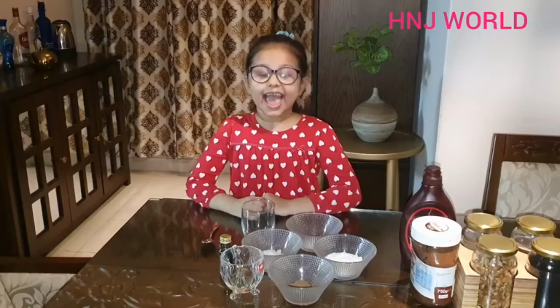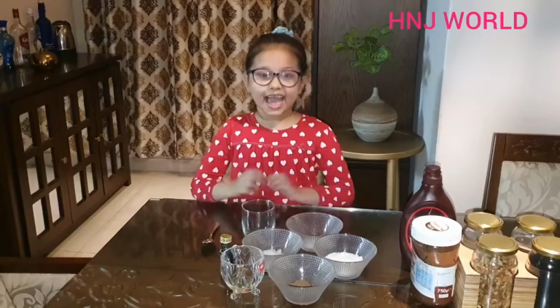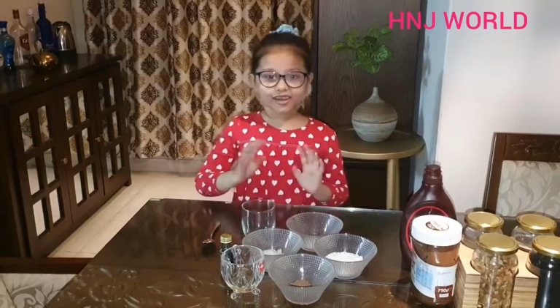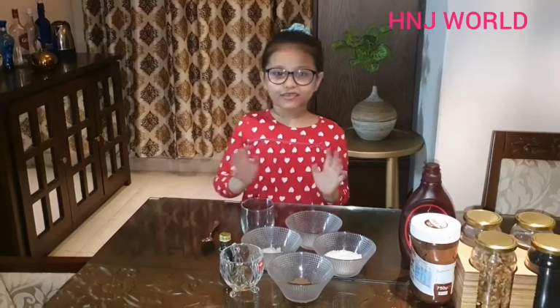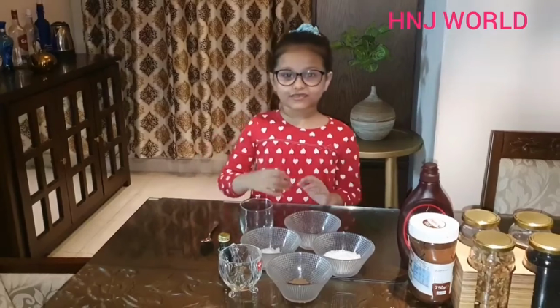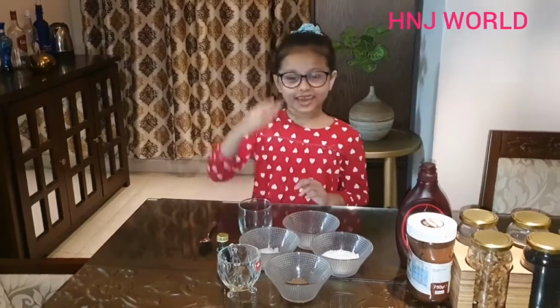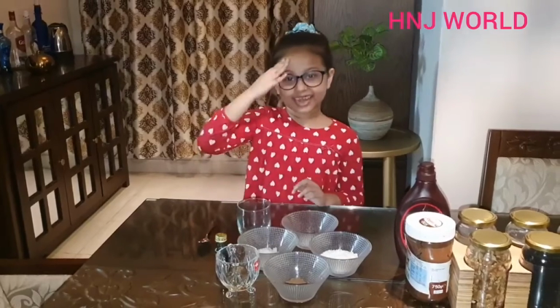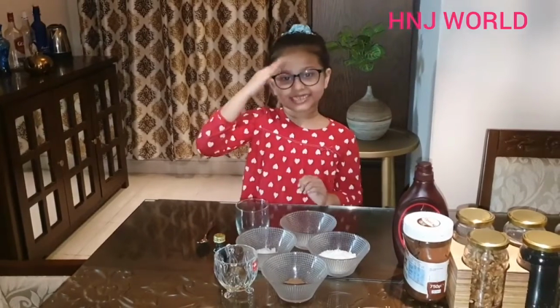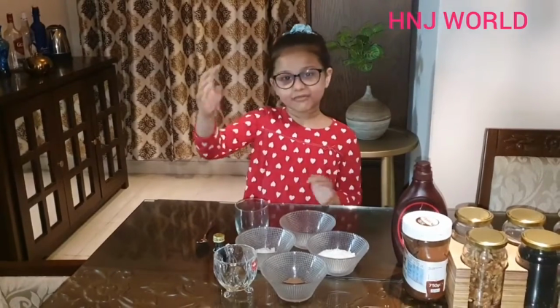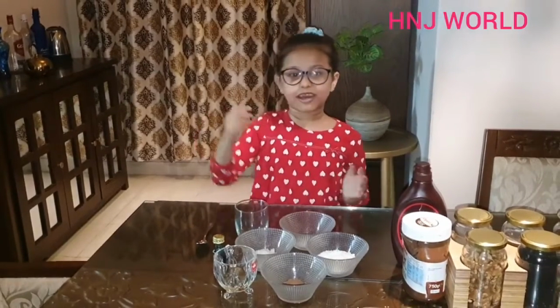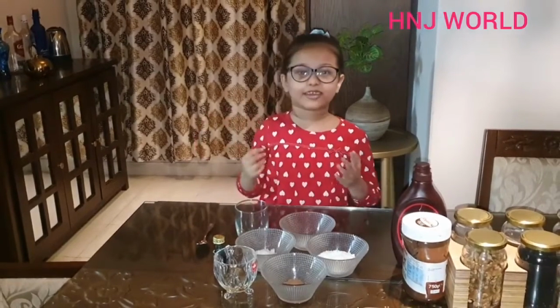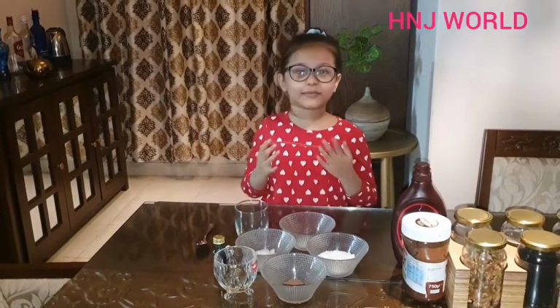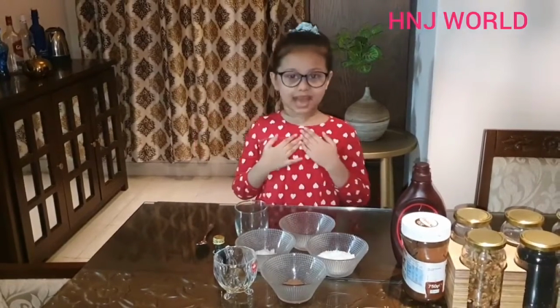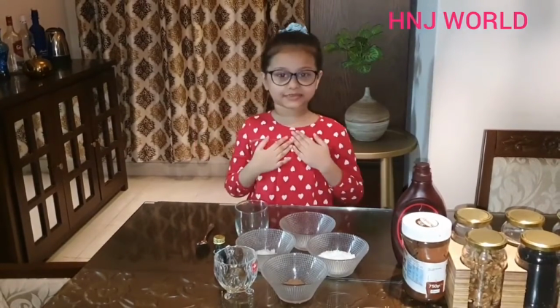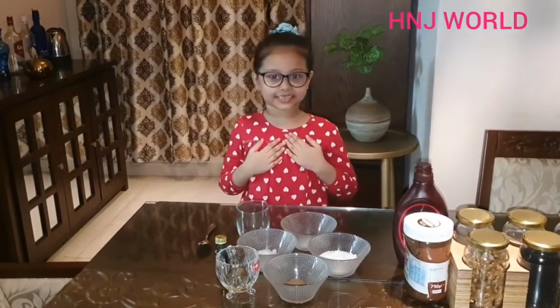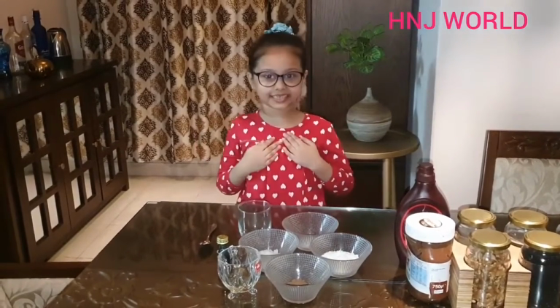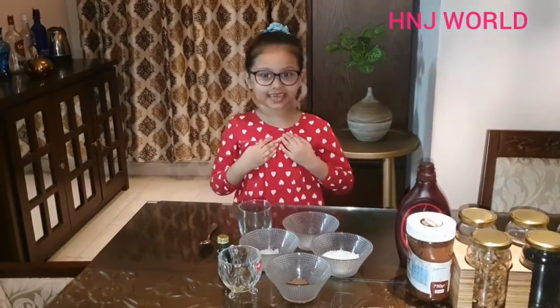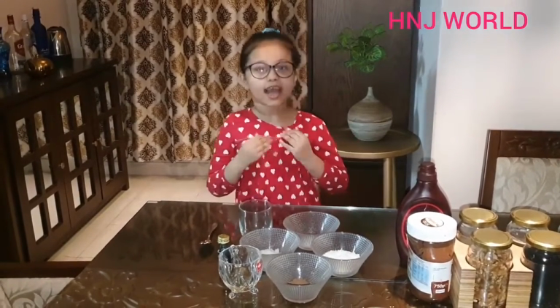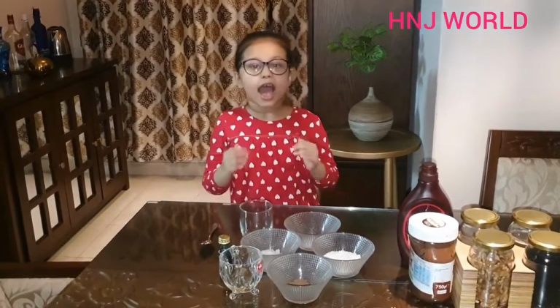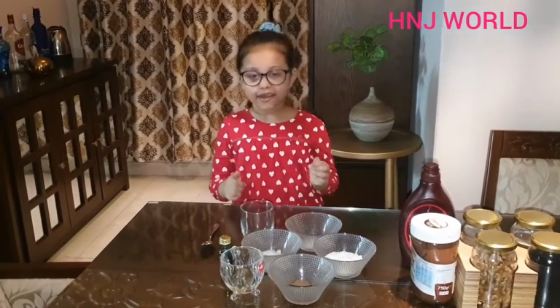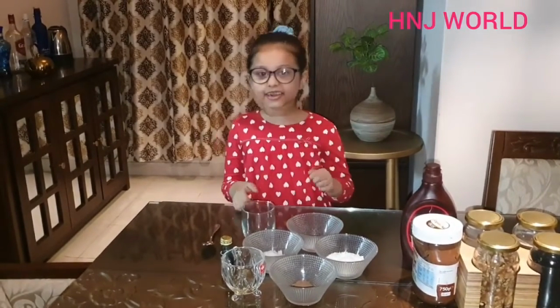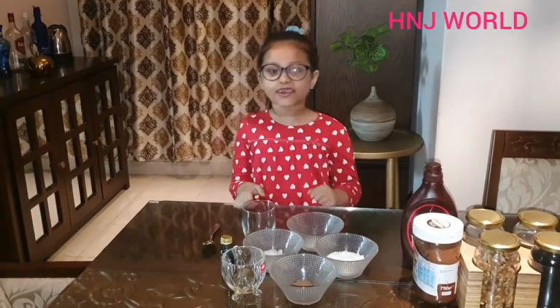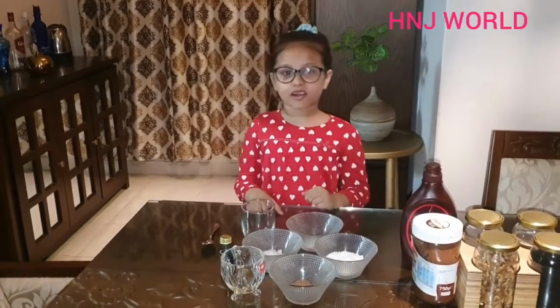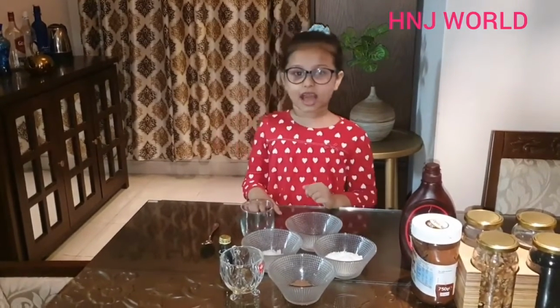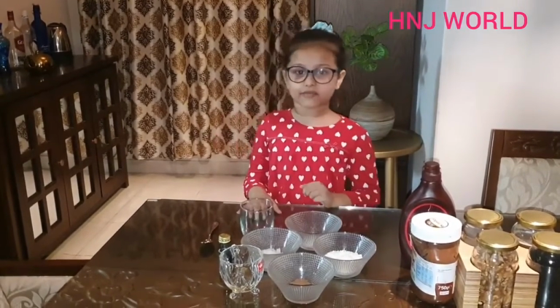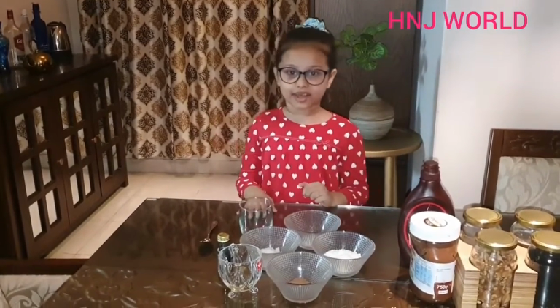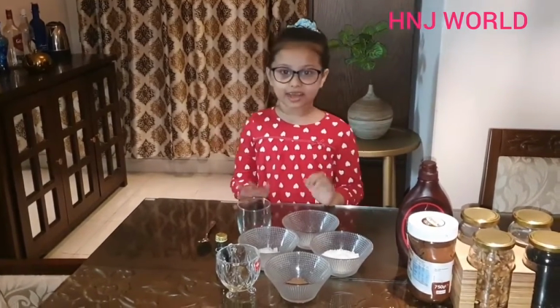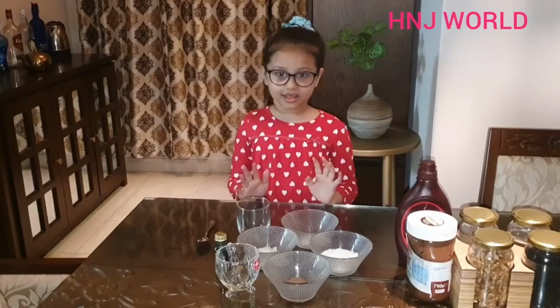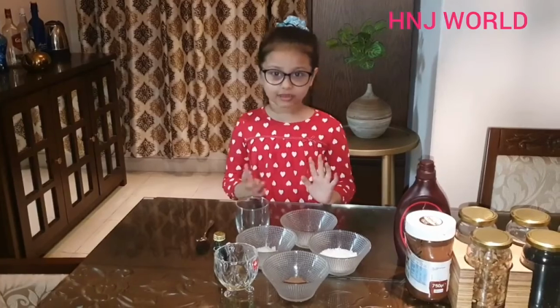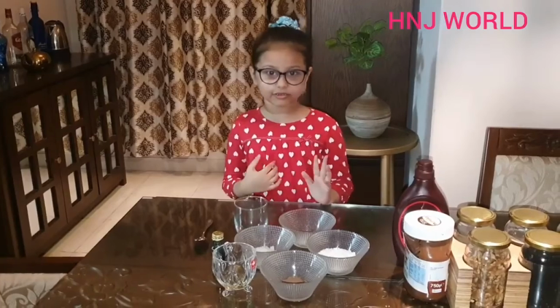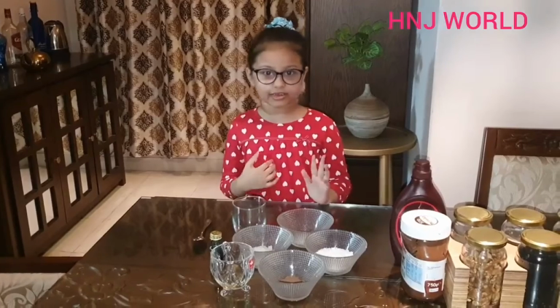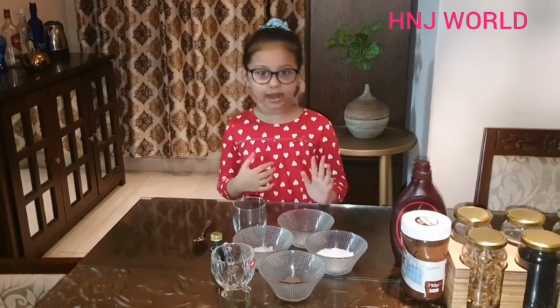Hello everyone, Assalamualaikum, I am Jacinta. How are you all? I am fine, Alhamdulillah.